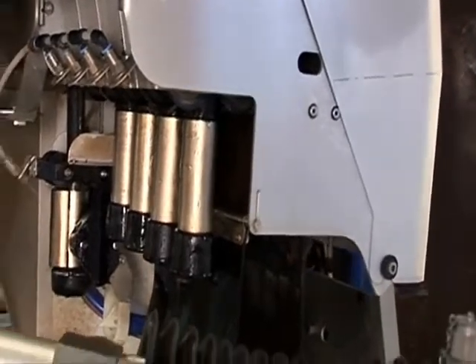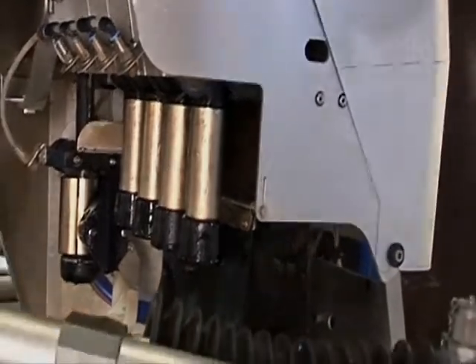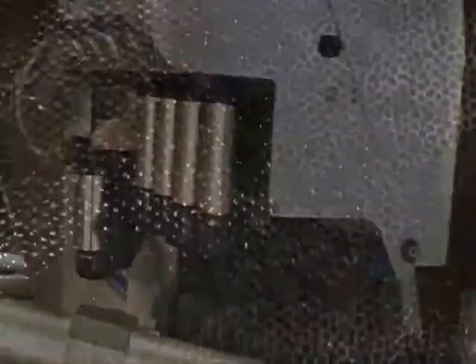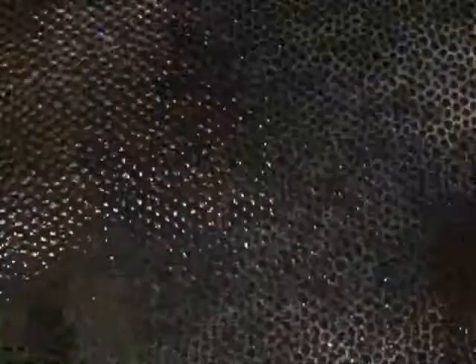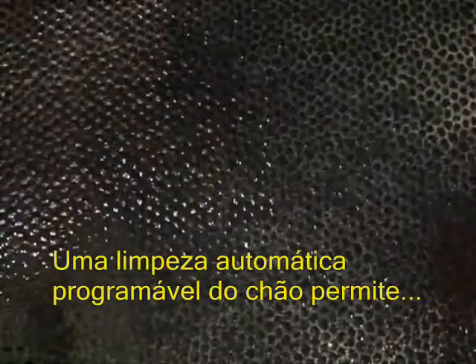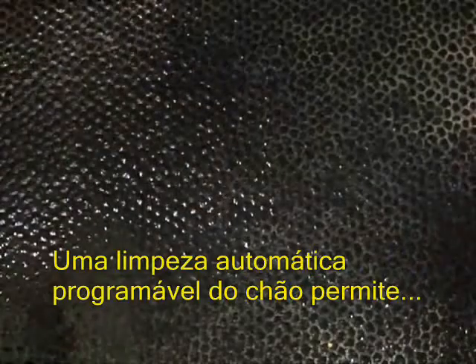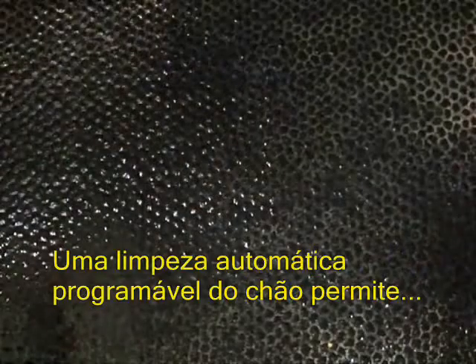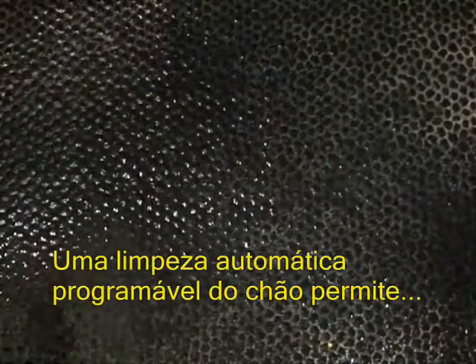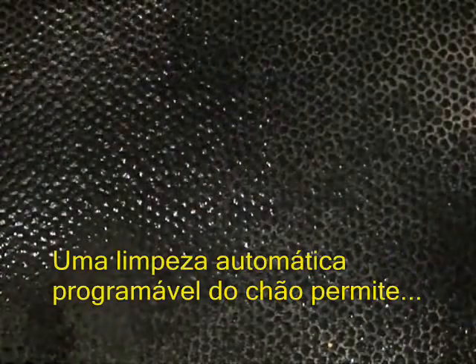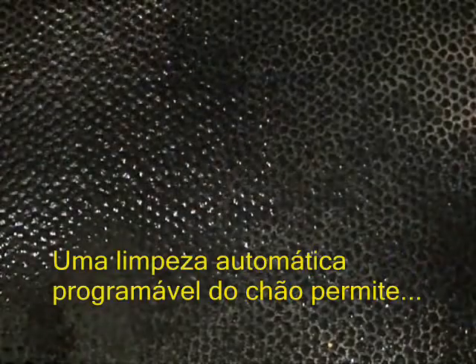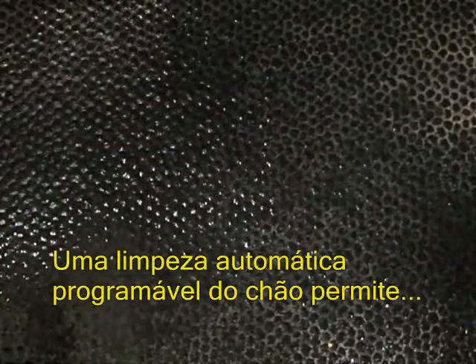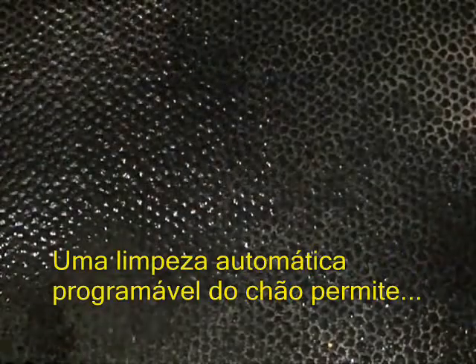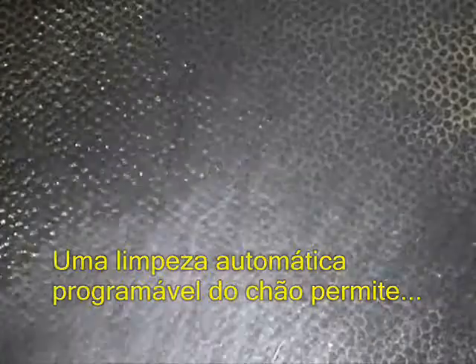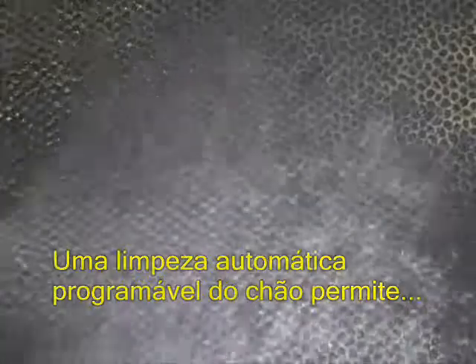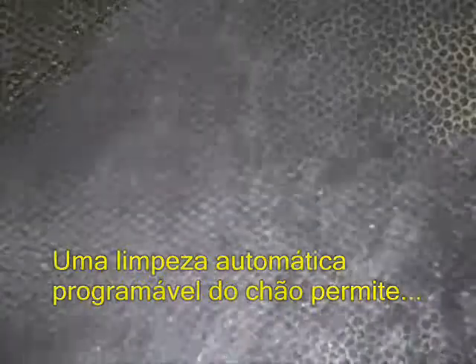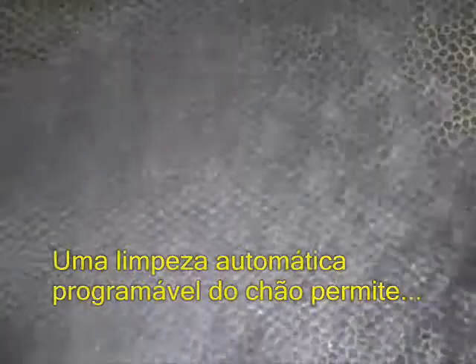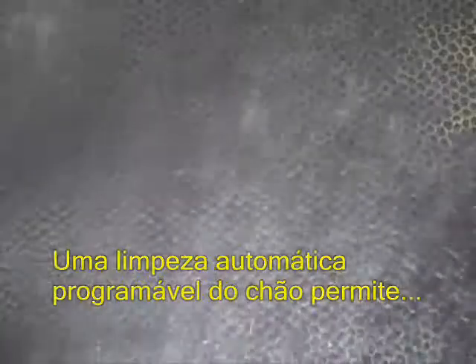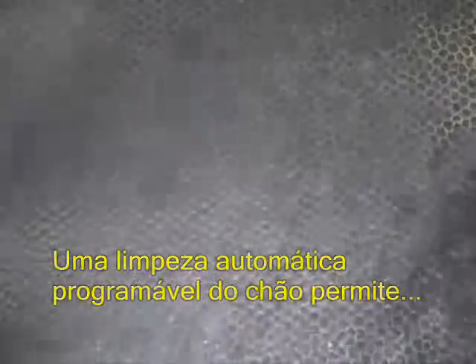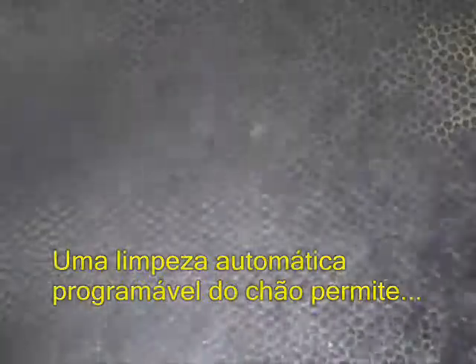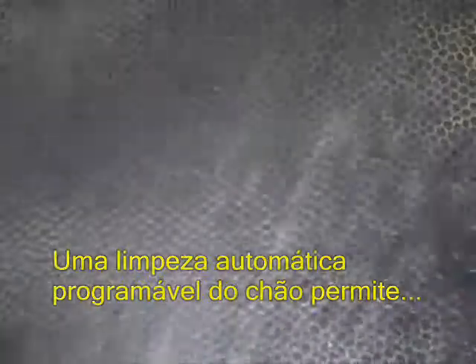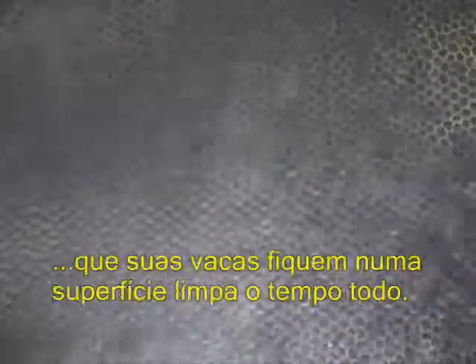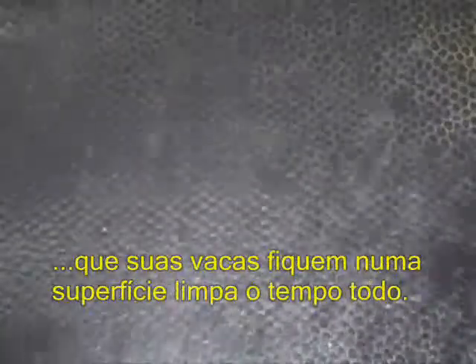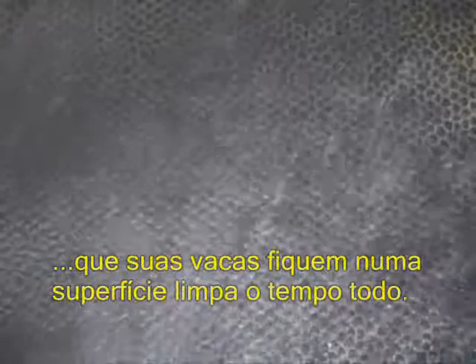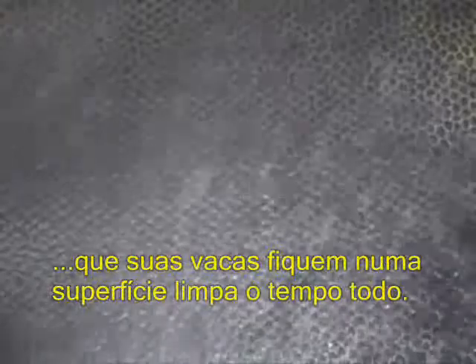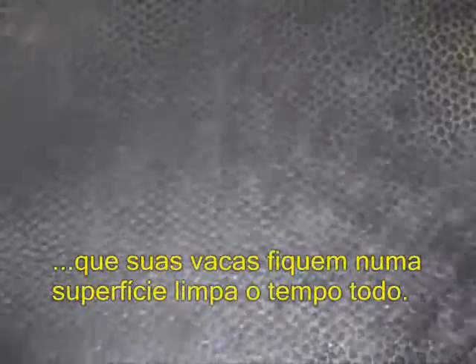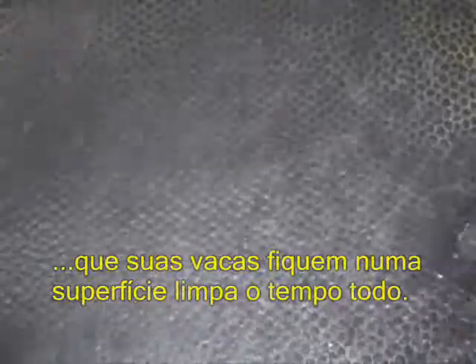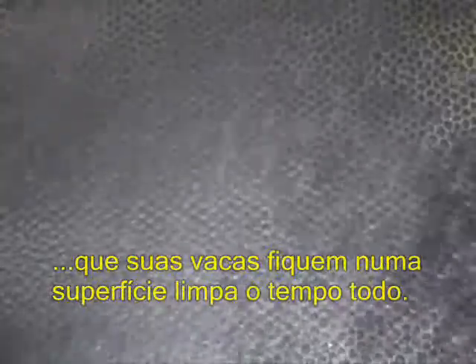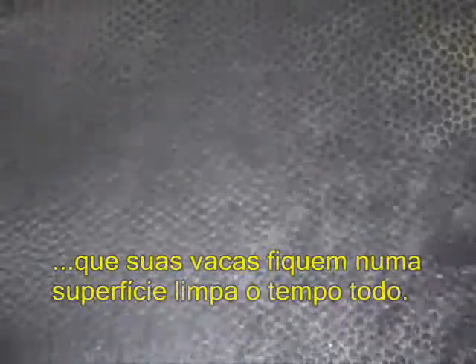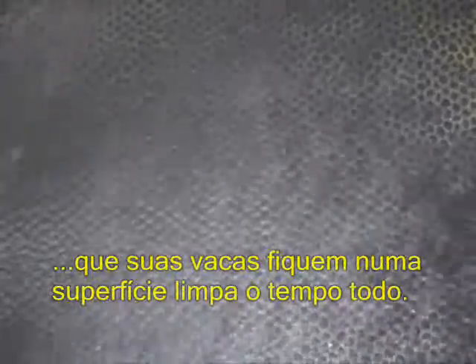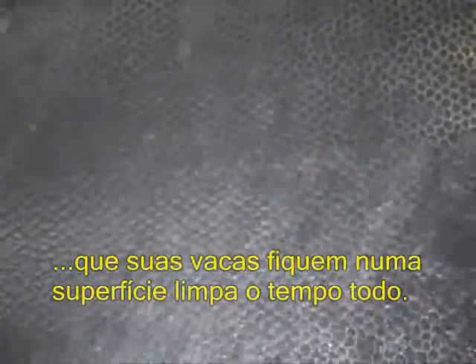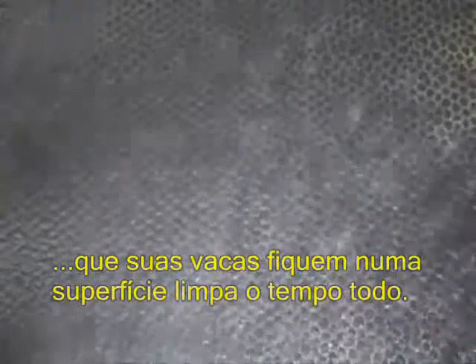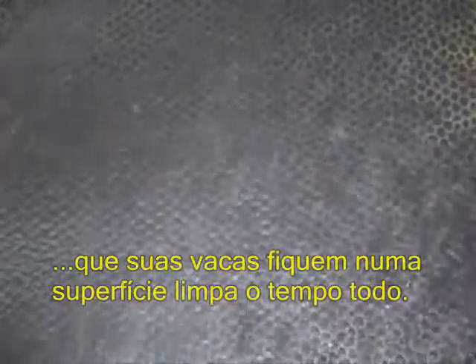Programmable automatic floor cleaning allows your cows to stand on a clean surface at all times.